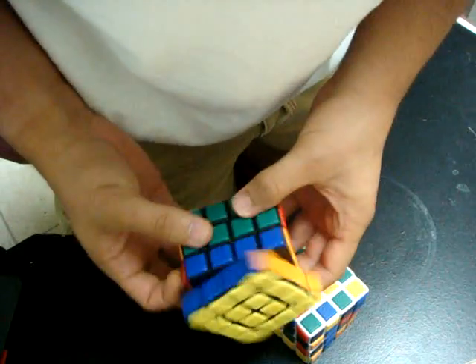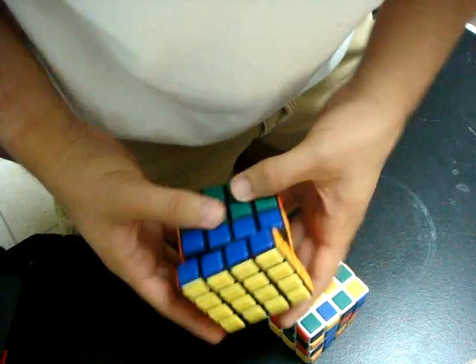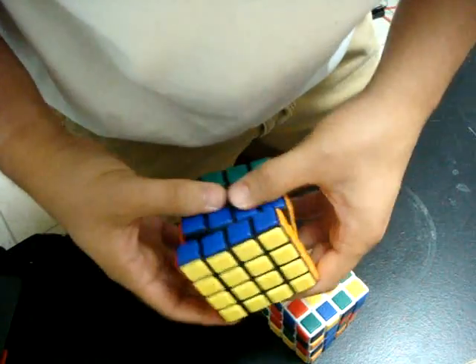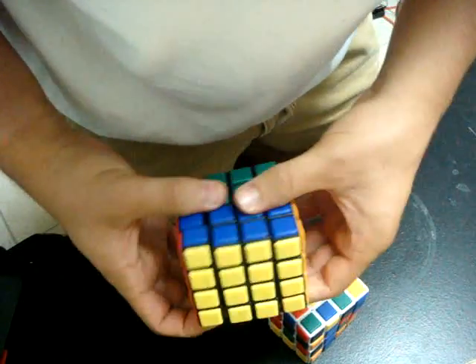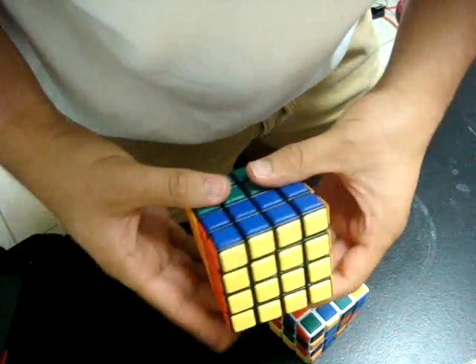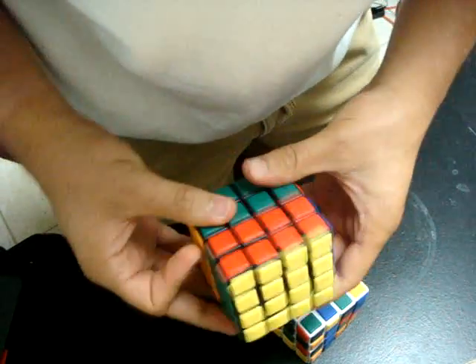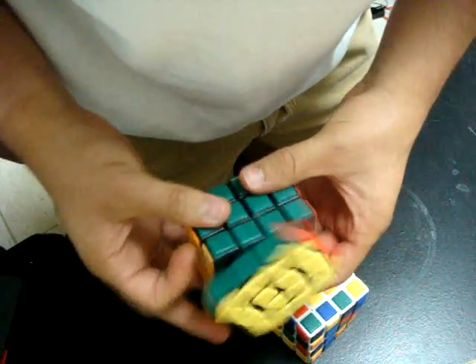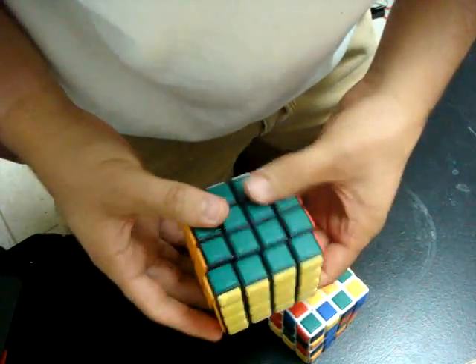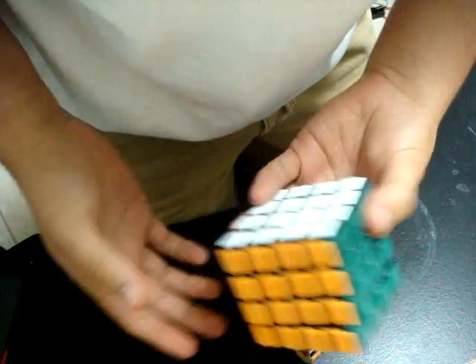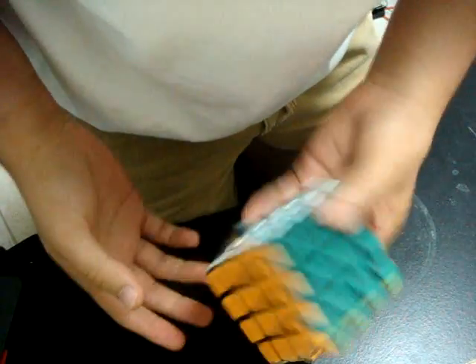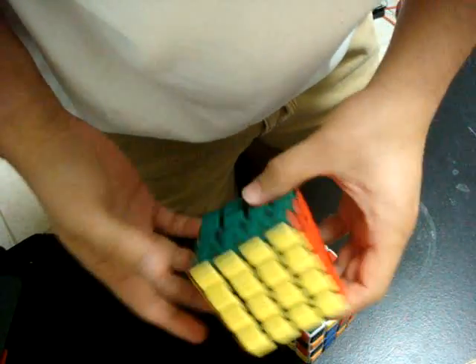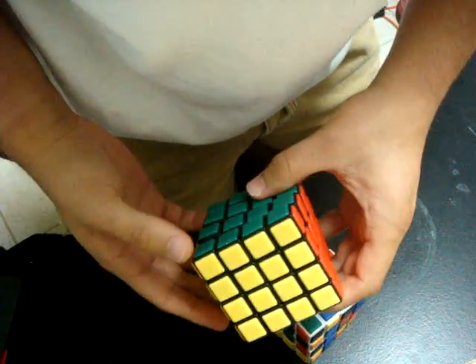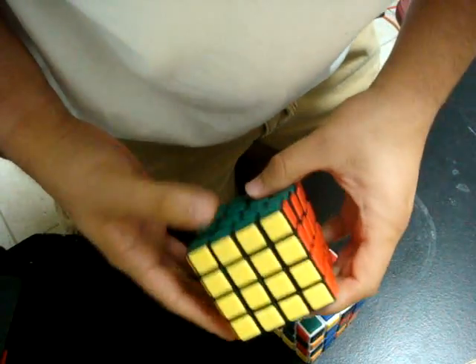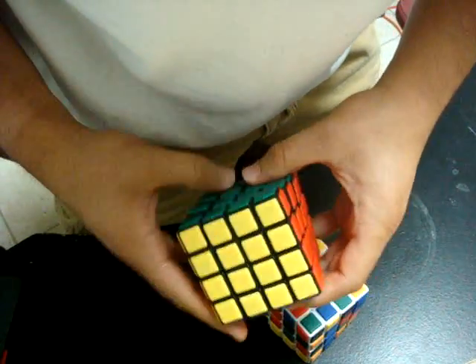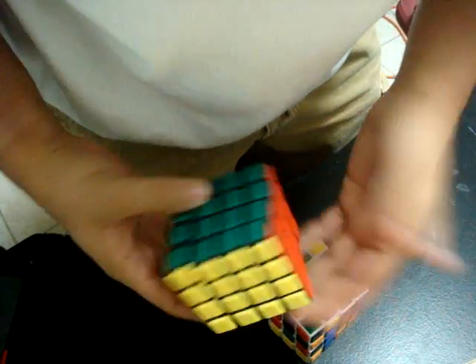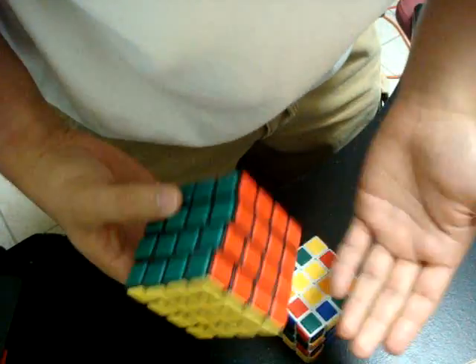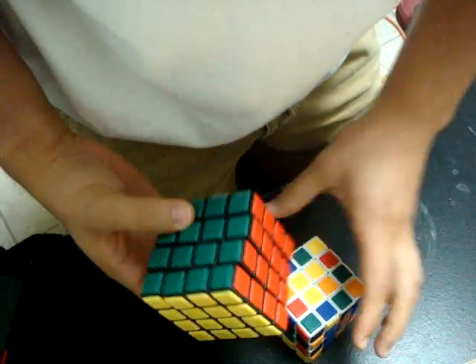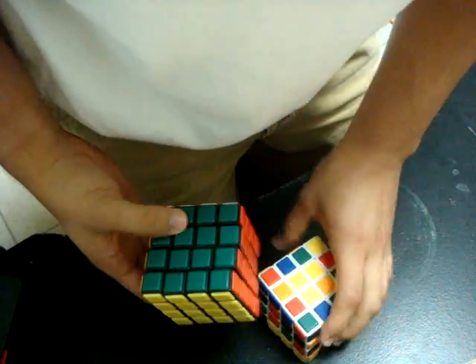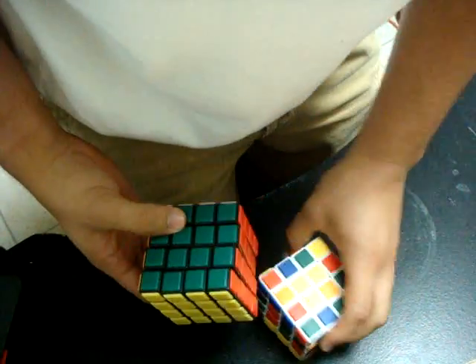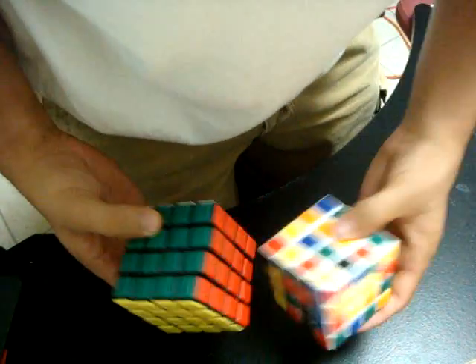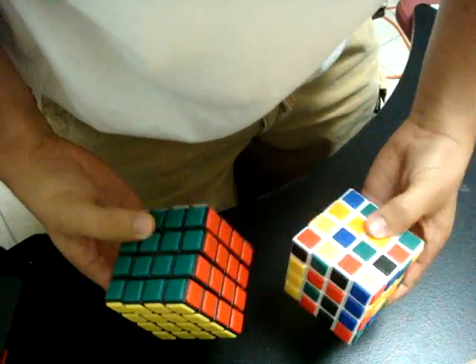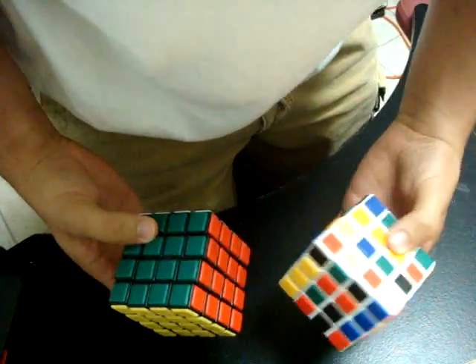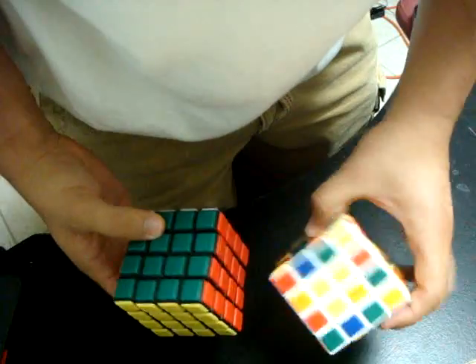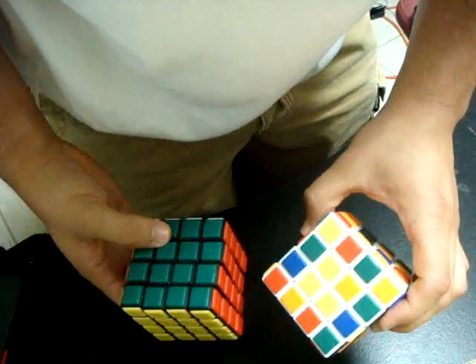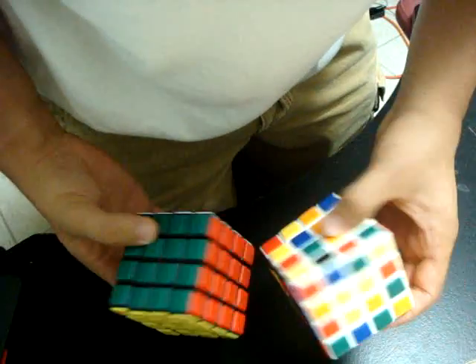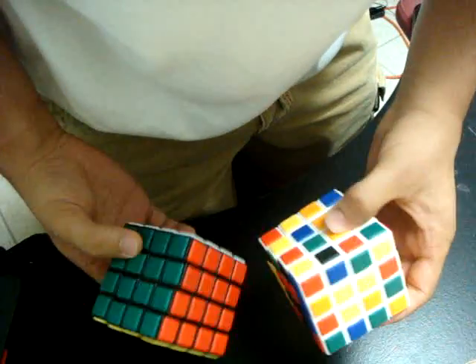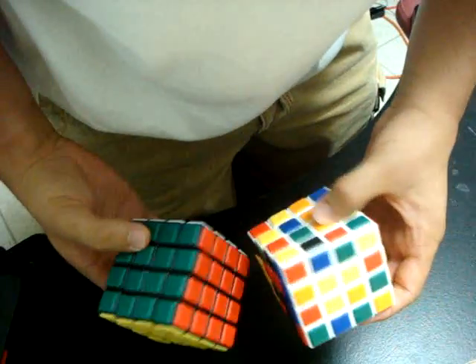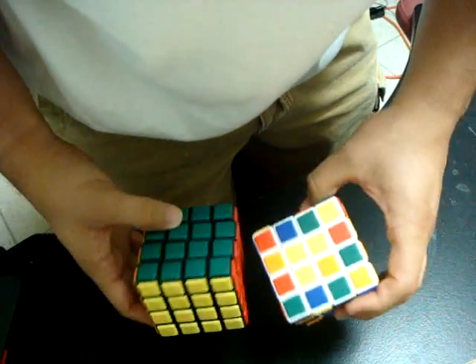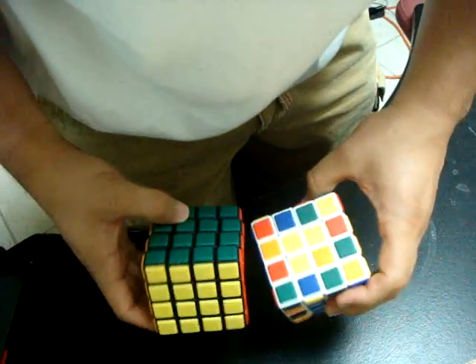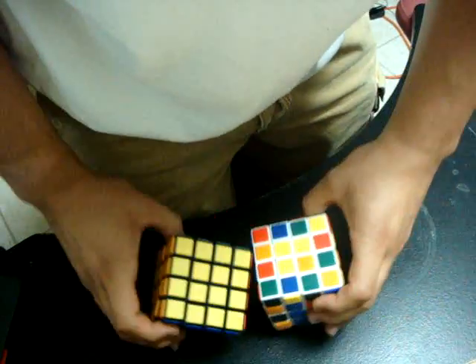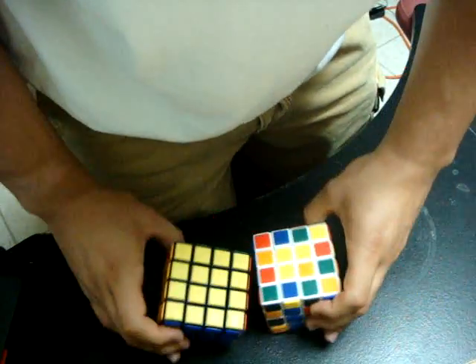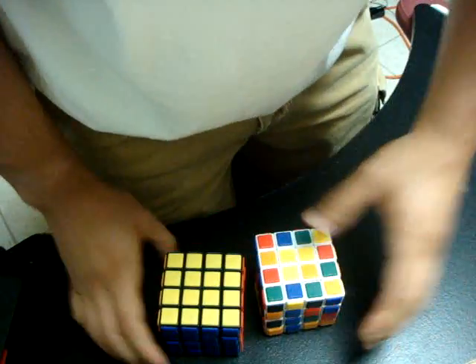Yeah, I definitely recommend buying them if you're looking for a good 4x4 cube to speed cube with. Thank you.